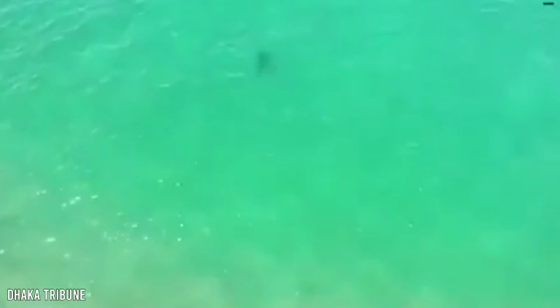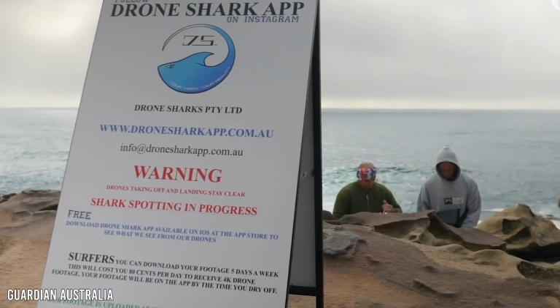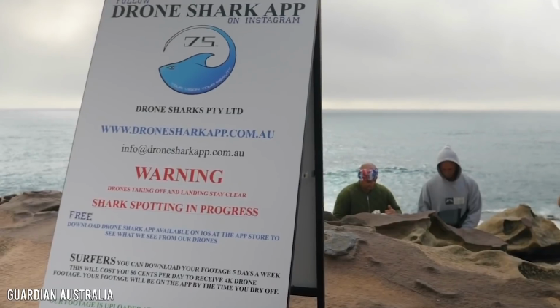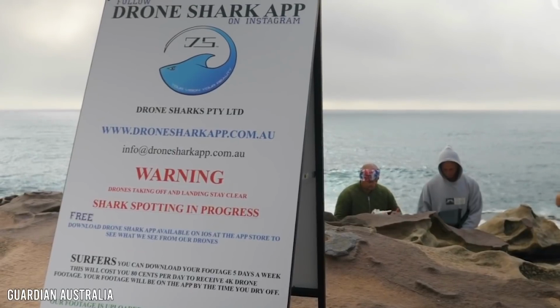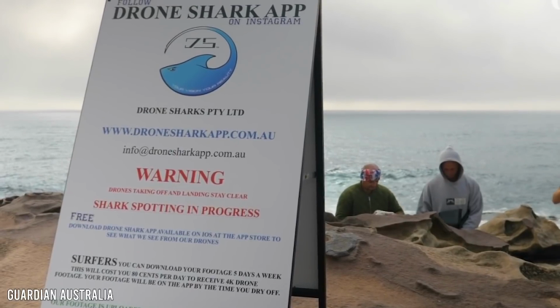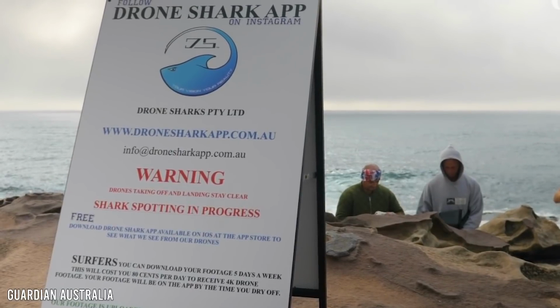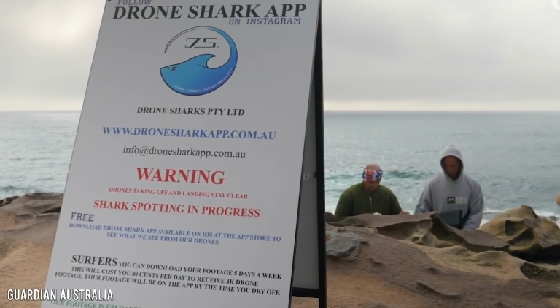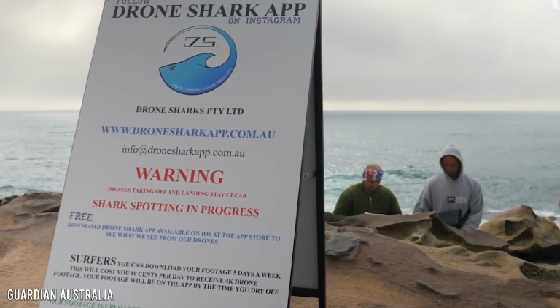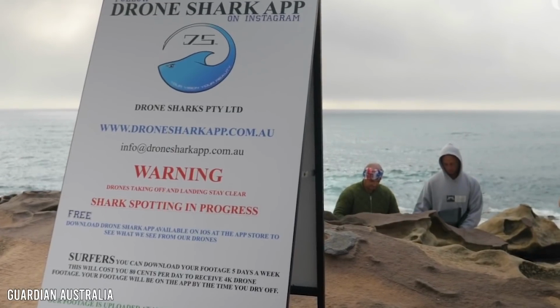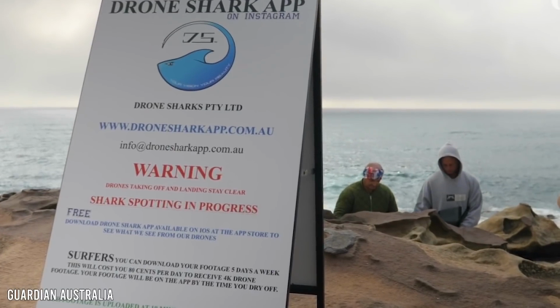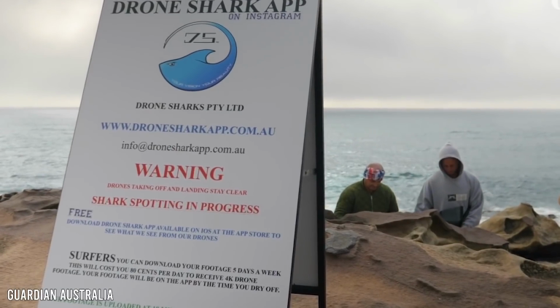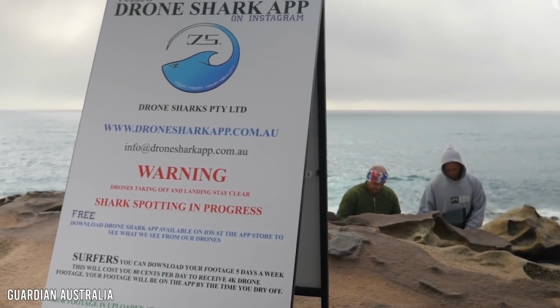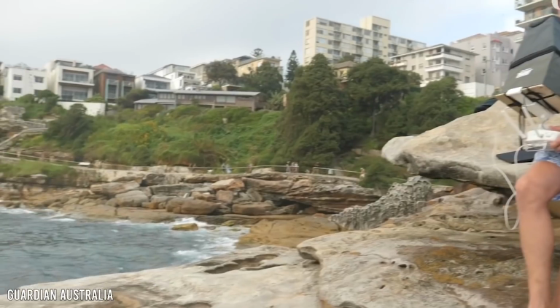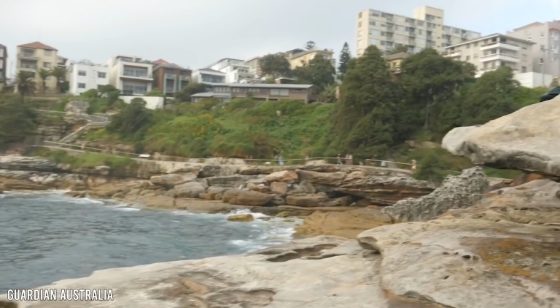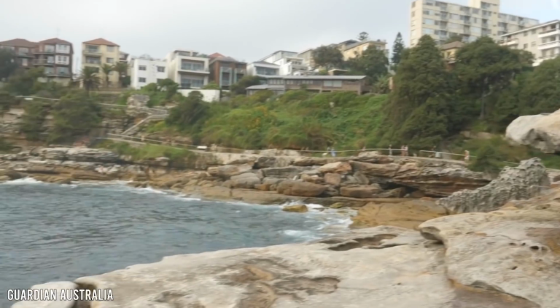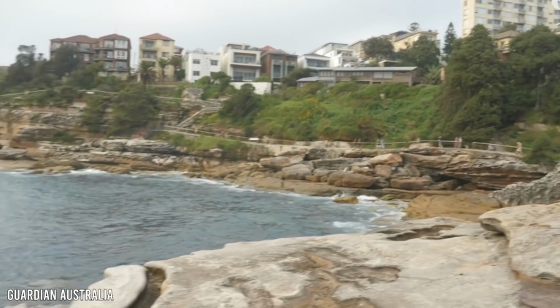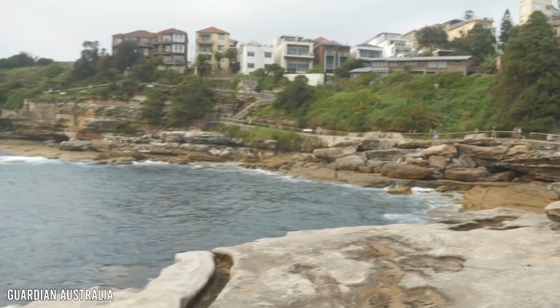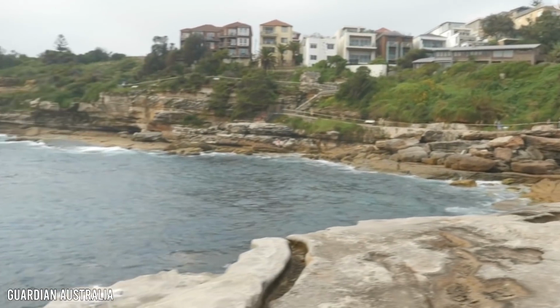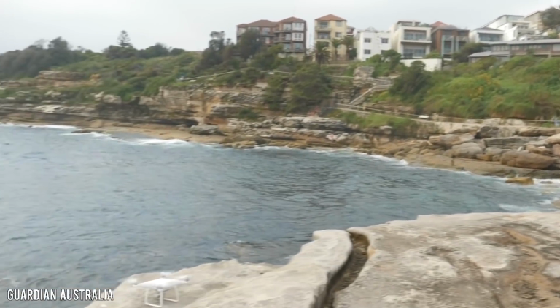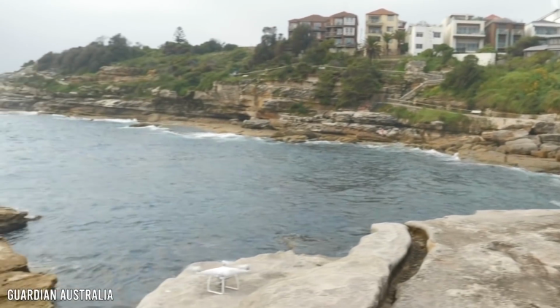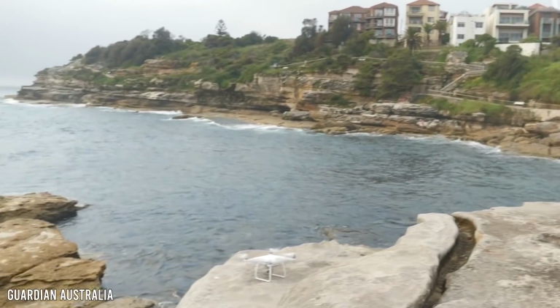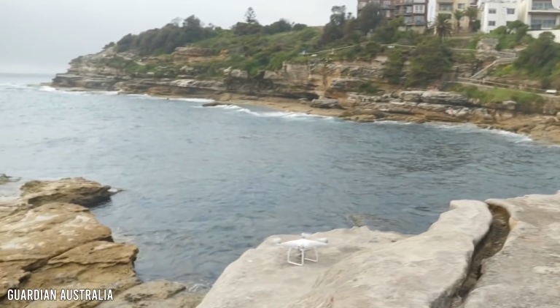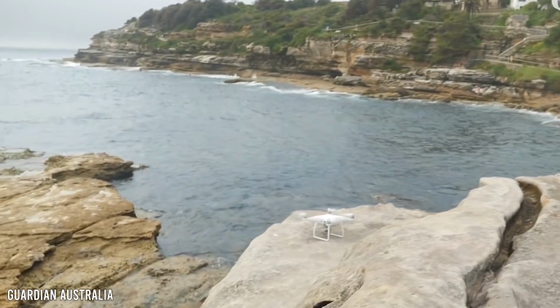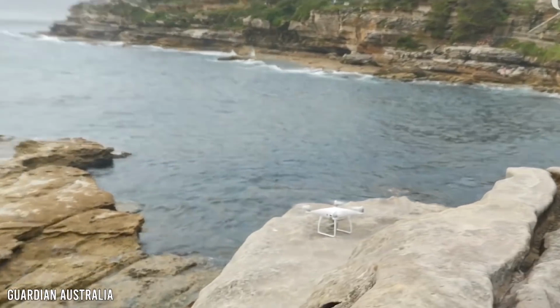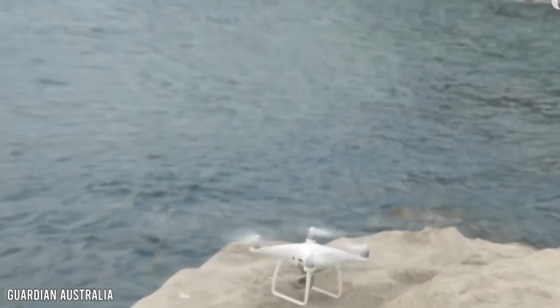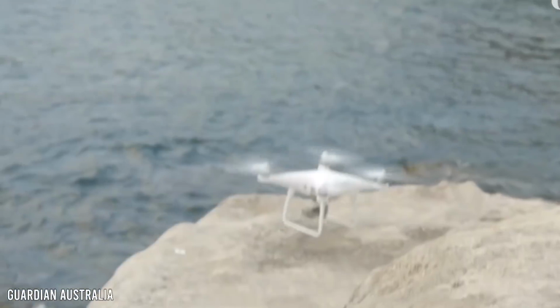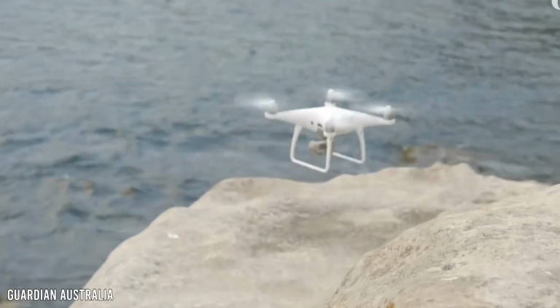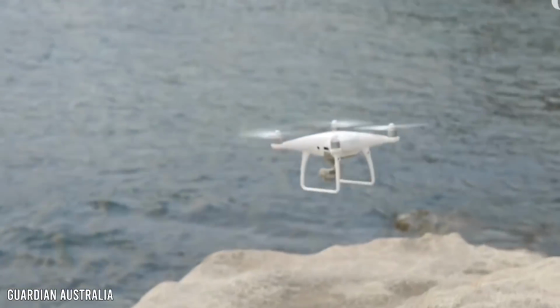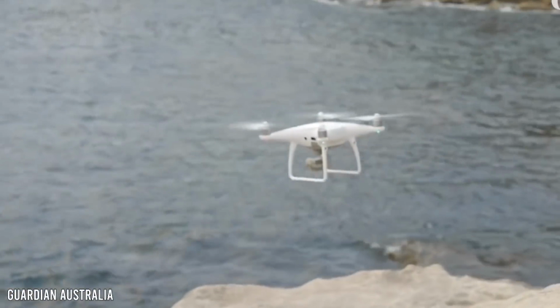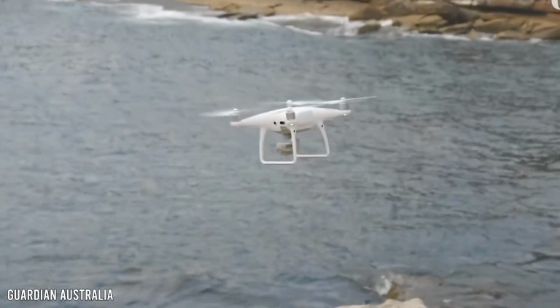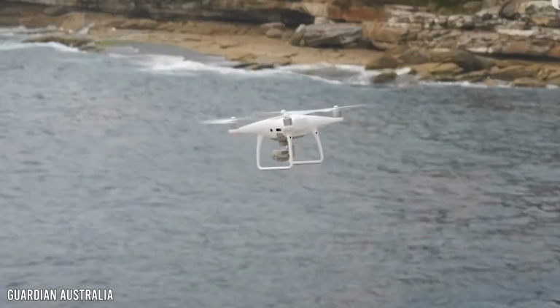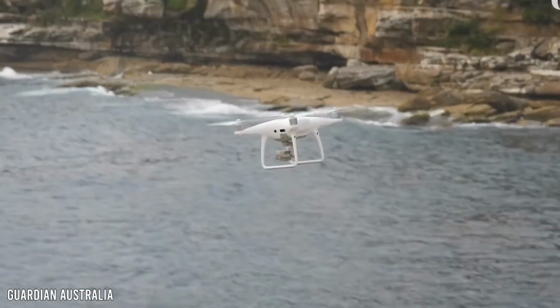With success stories such as this one, lifeguards have been conducting a number of tests using drones on the American east coast and in other countries as well.